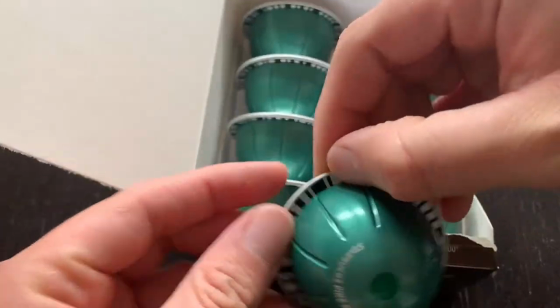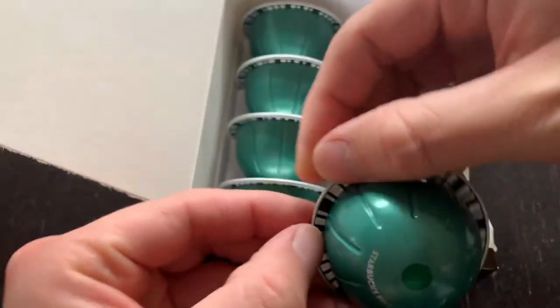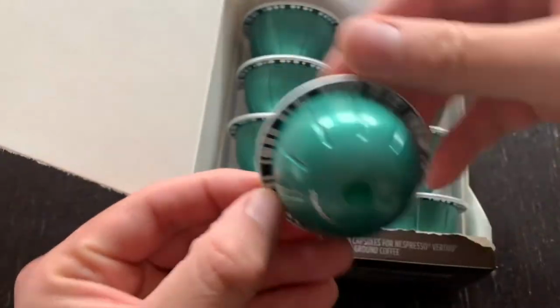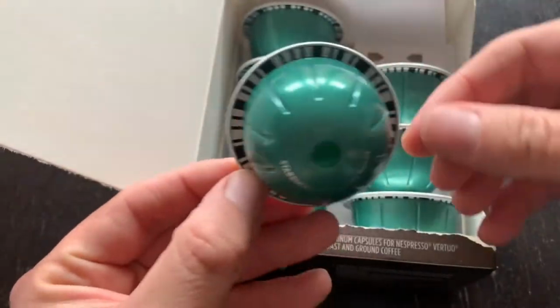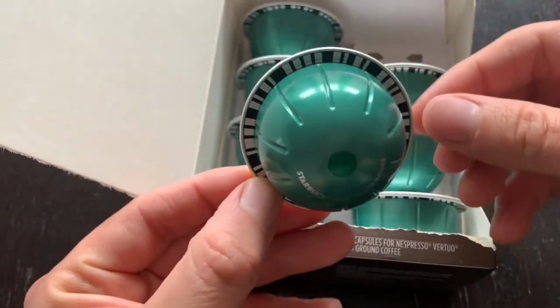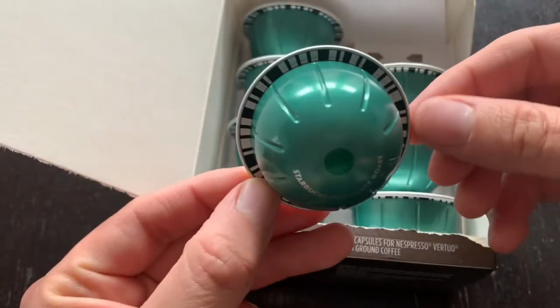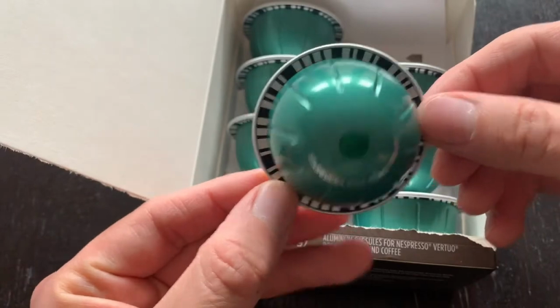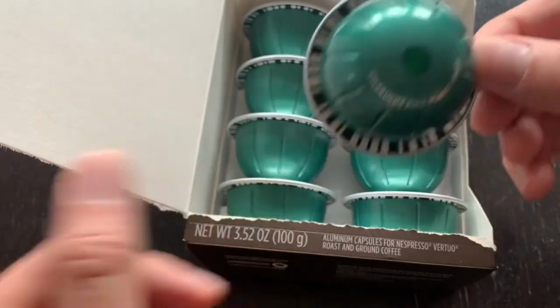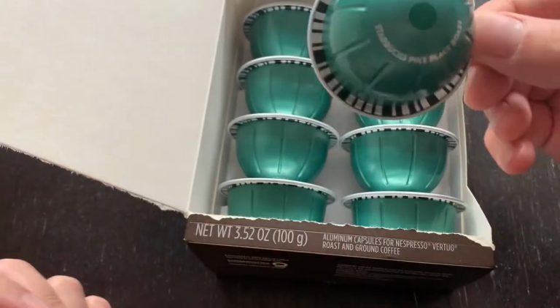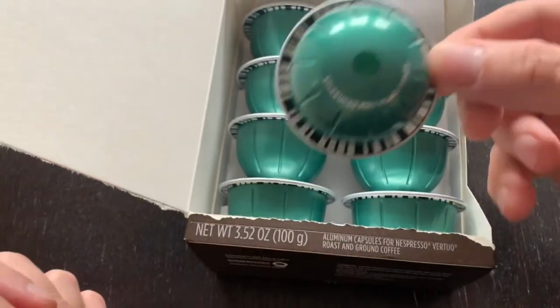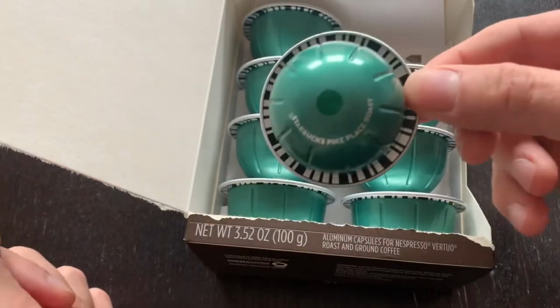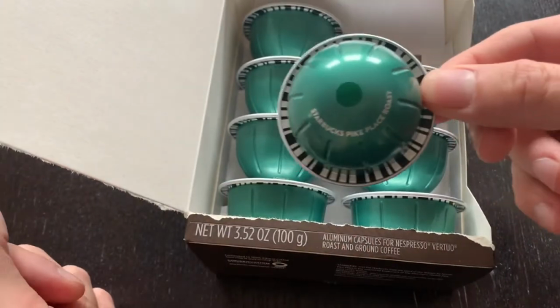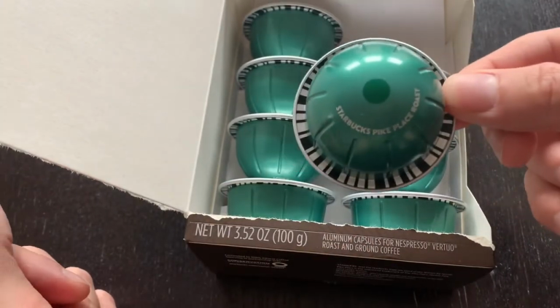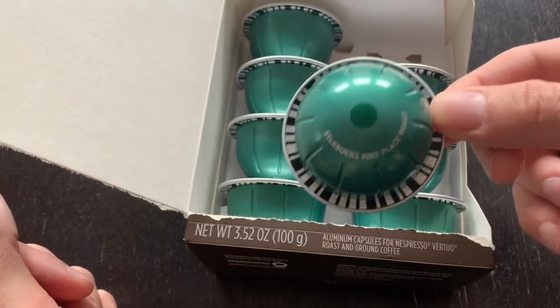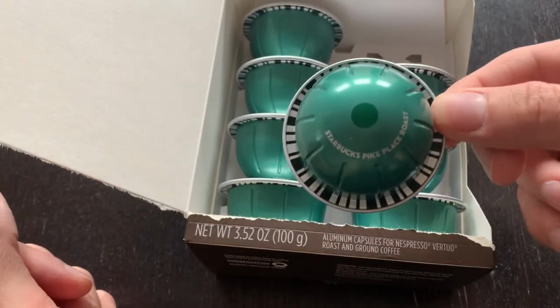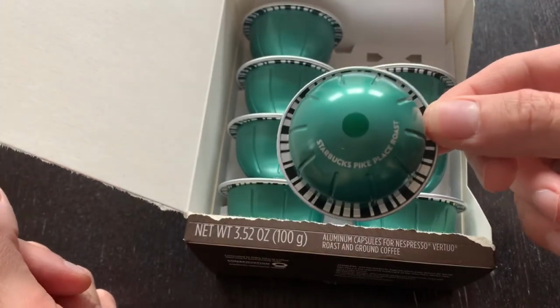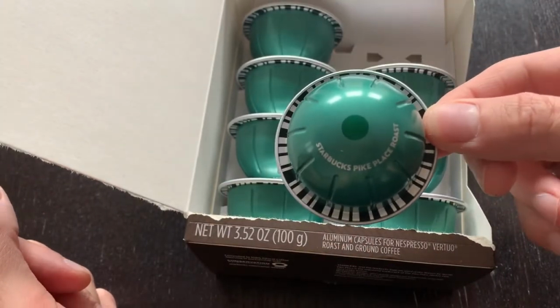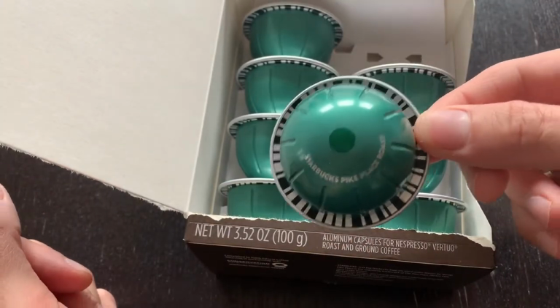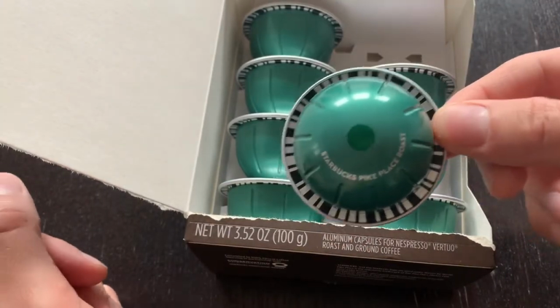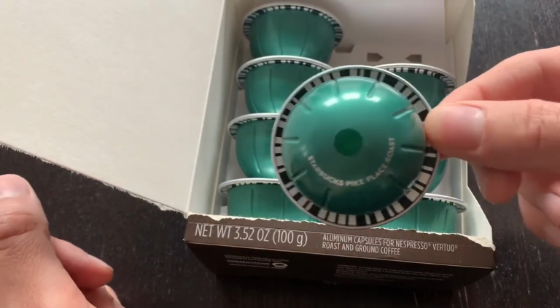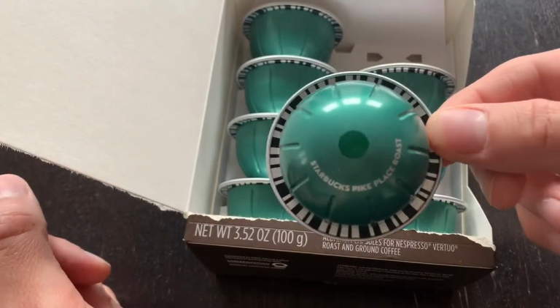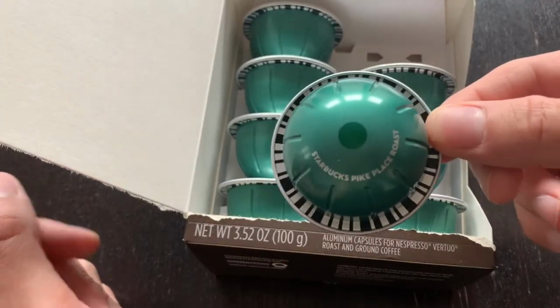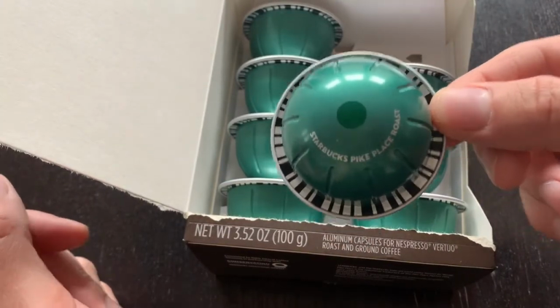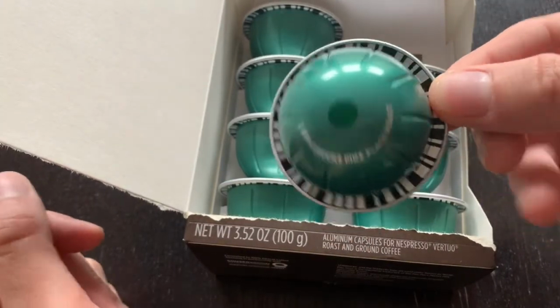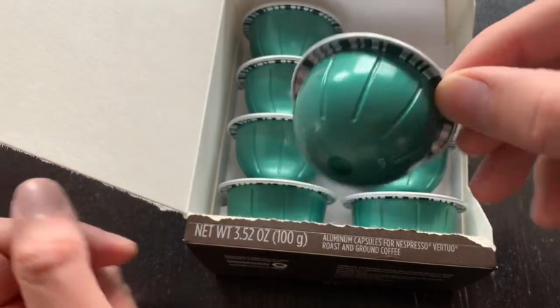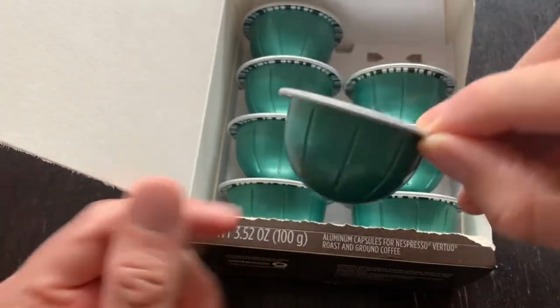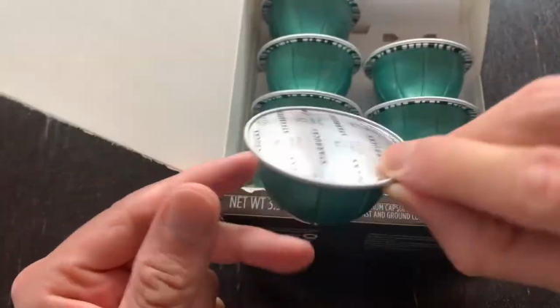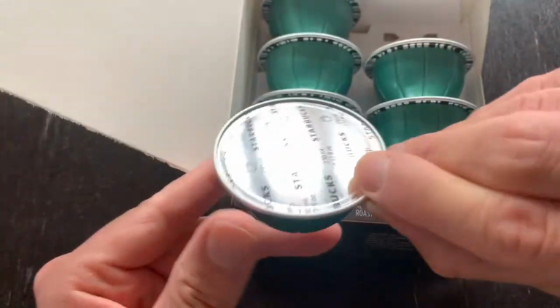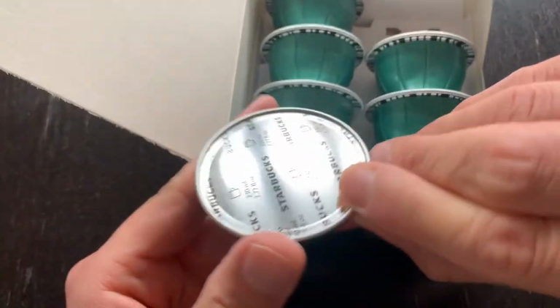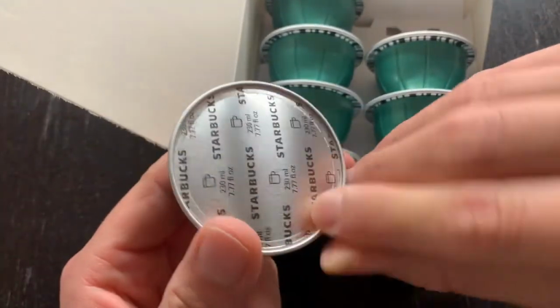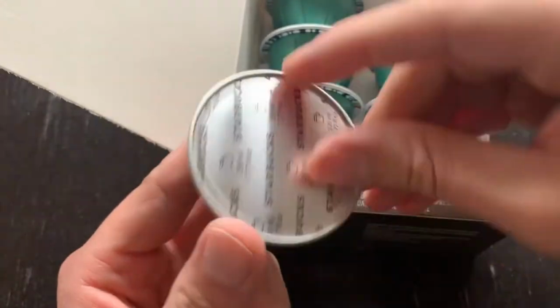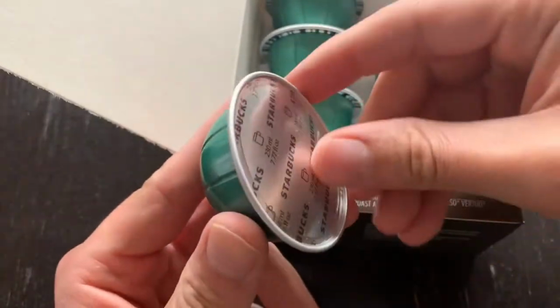Today we will try it by itself with sugar and then with a little bit of oat milk.